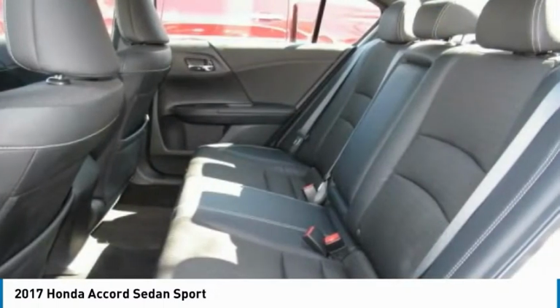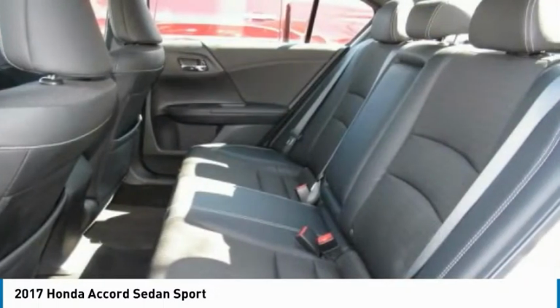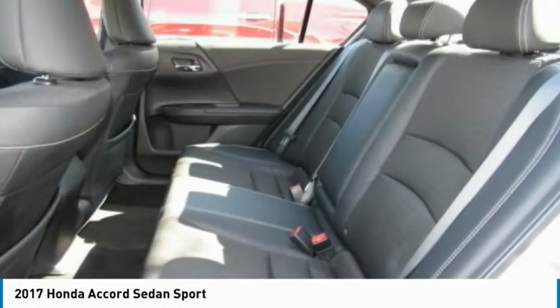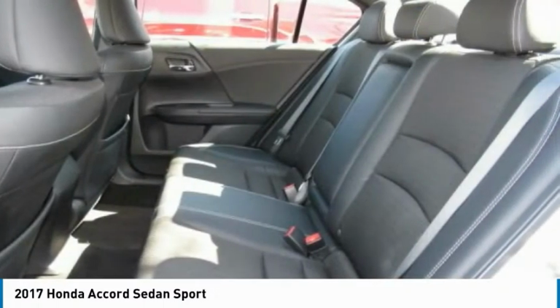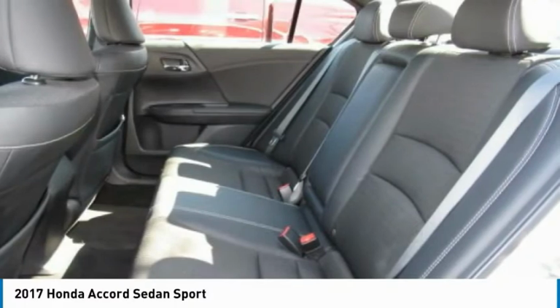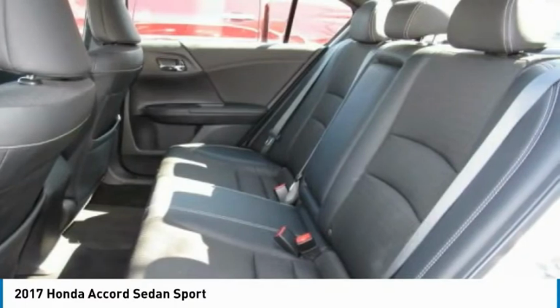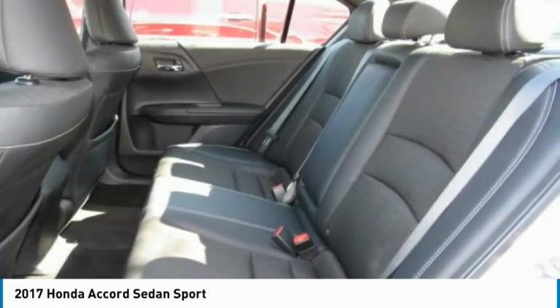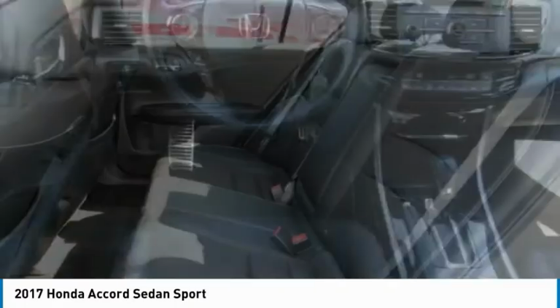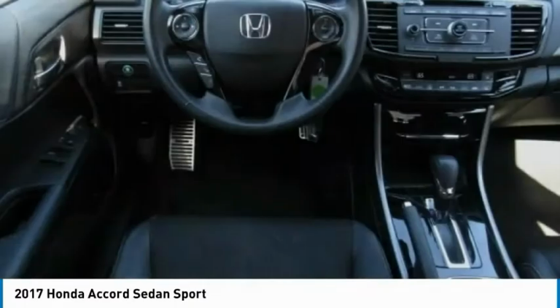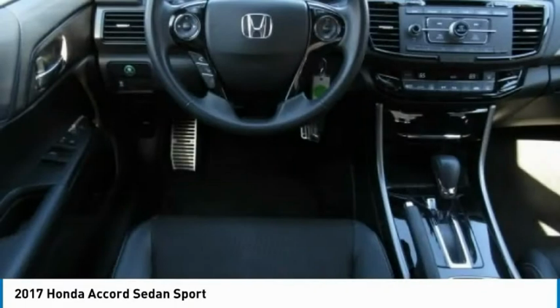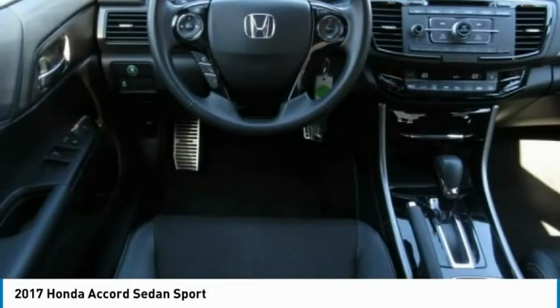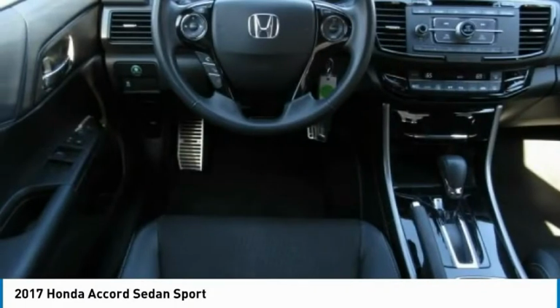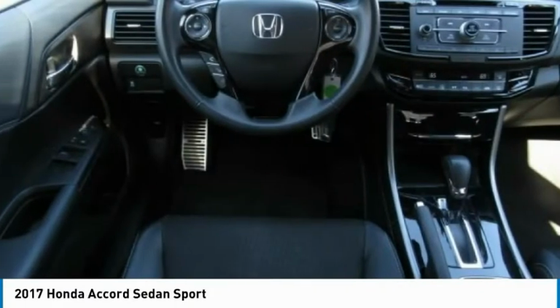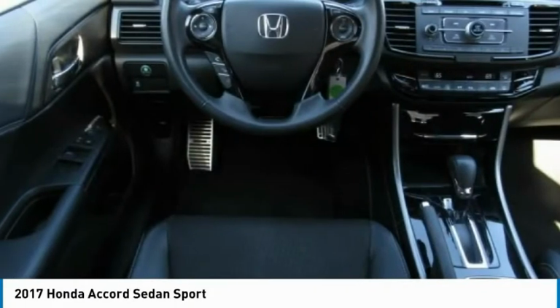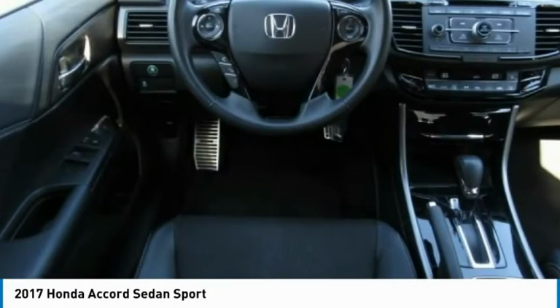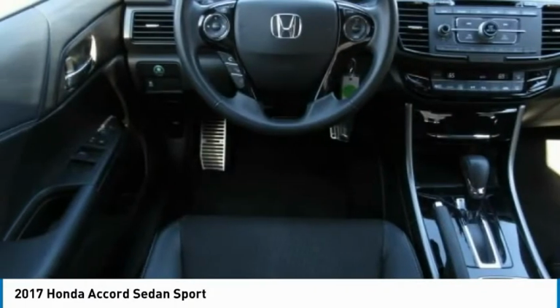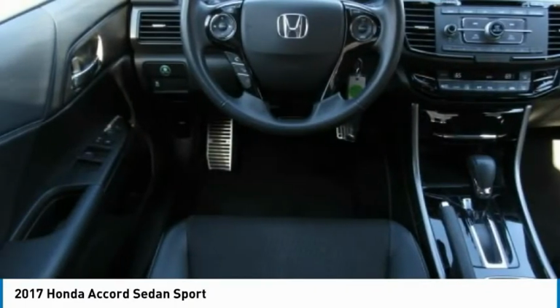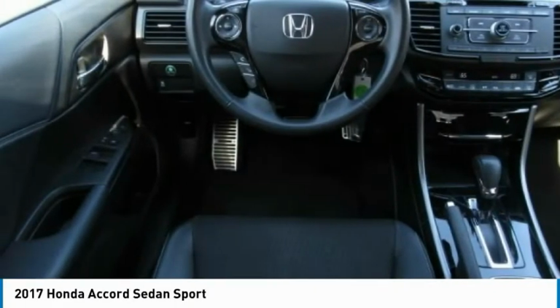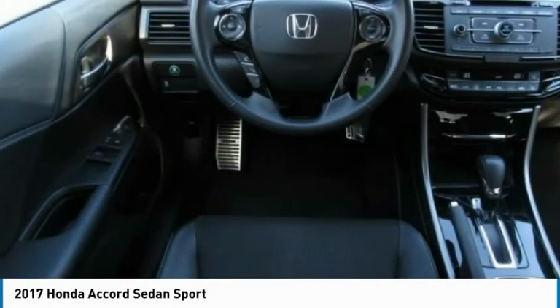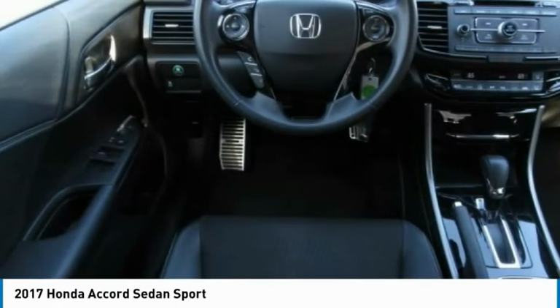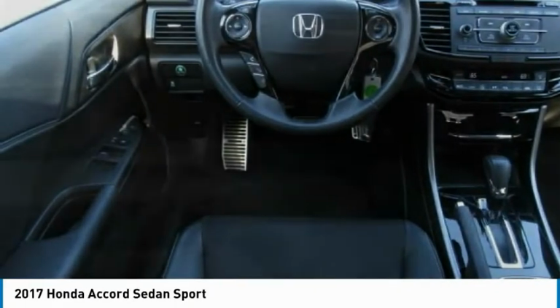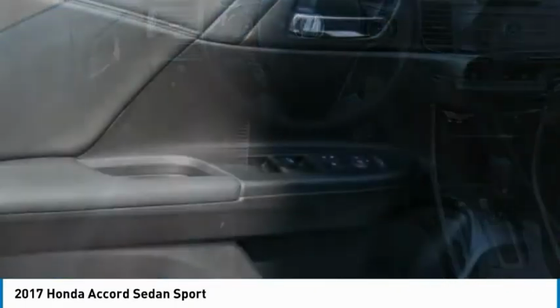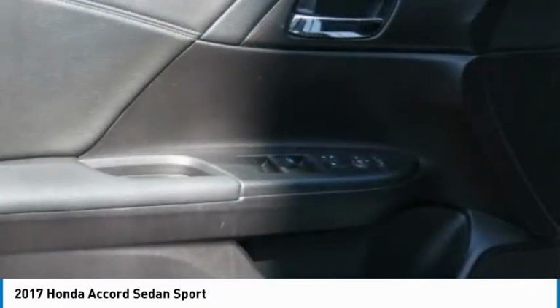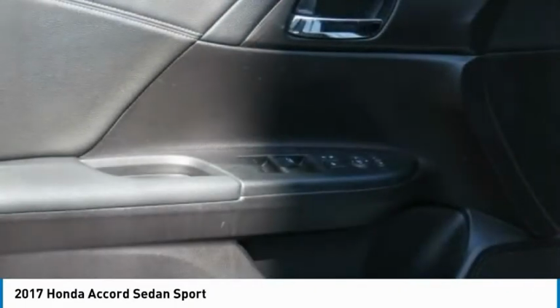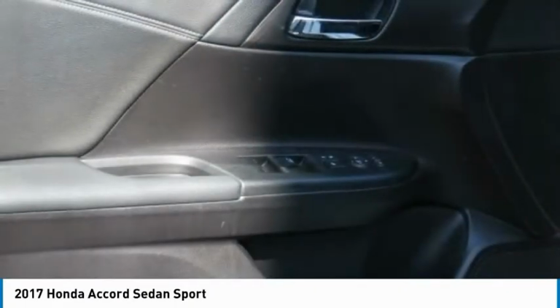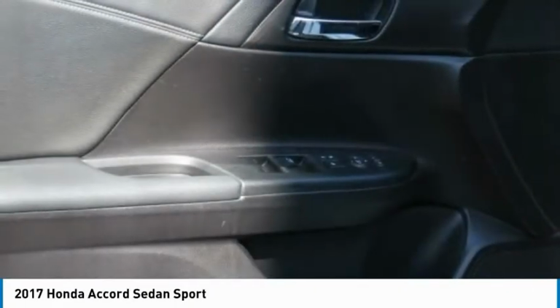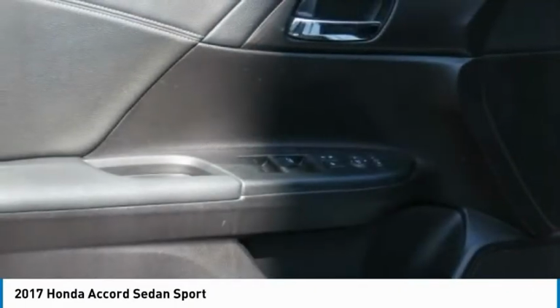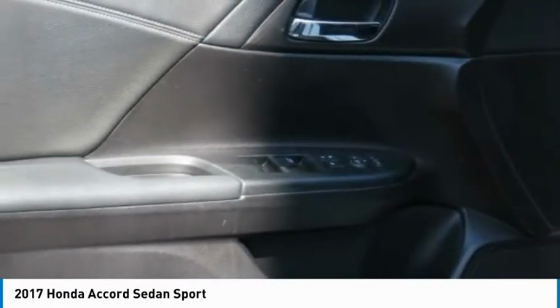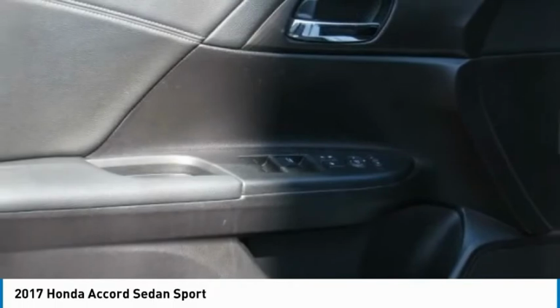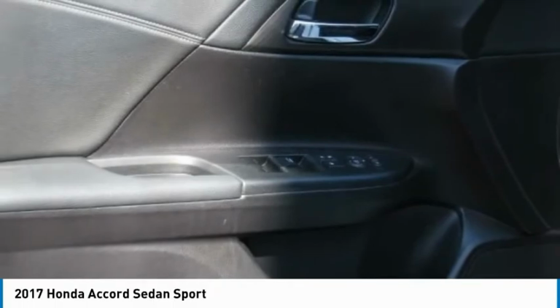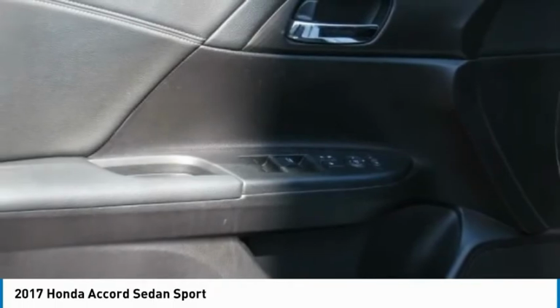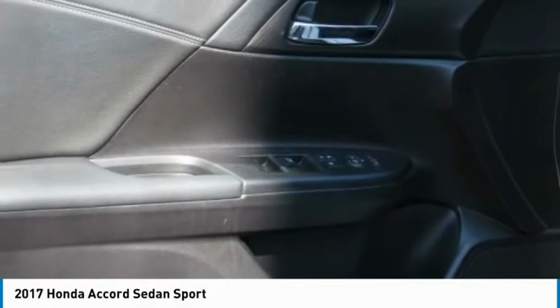FWD, remote trunk release. Drive away with a great deal on this vehicle — call or stop in today.